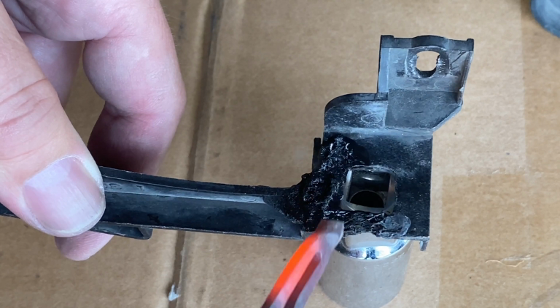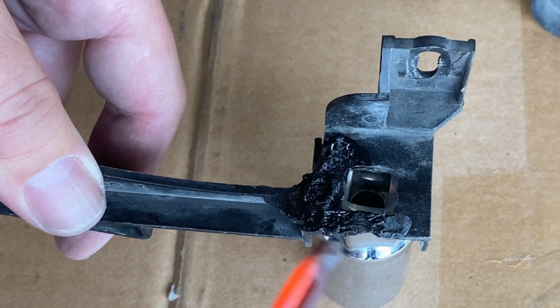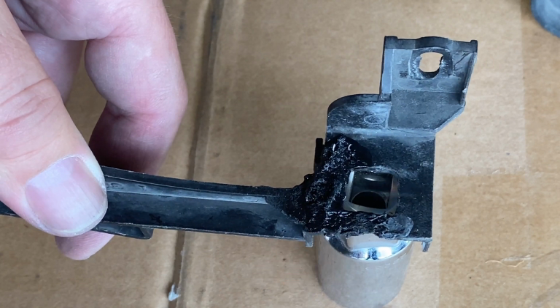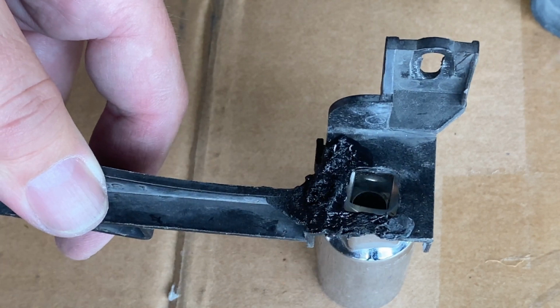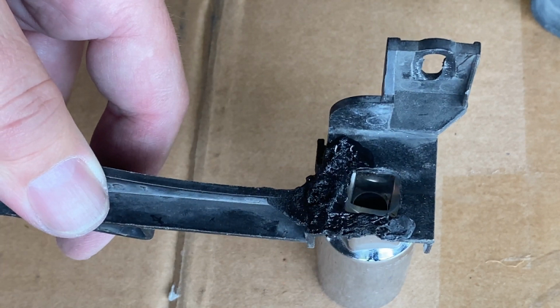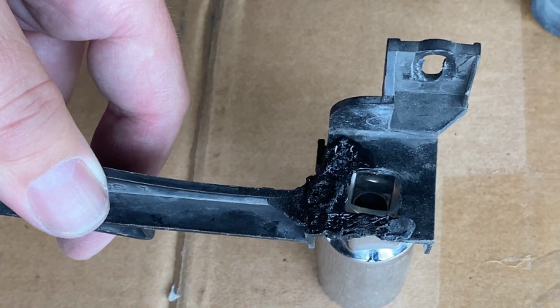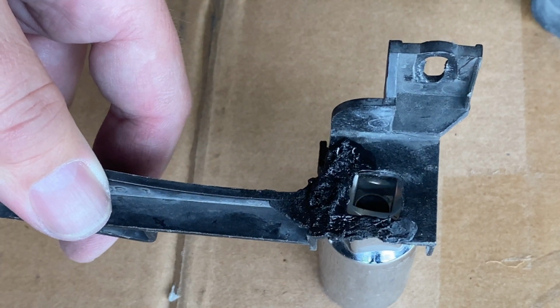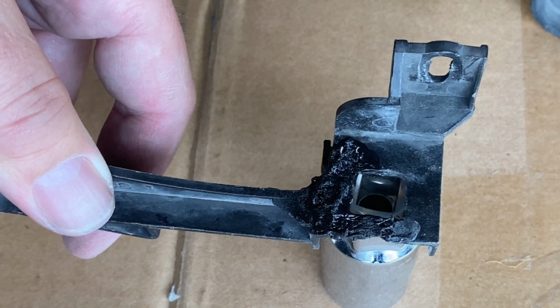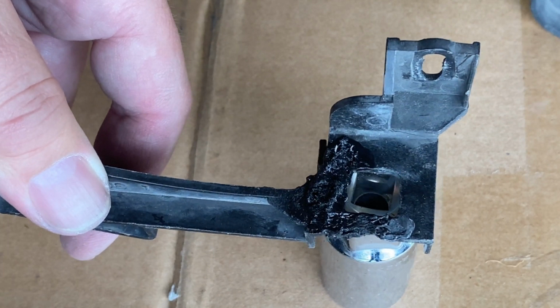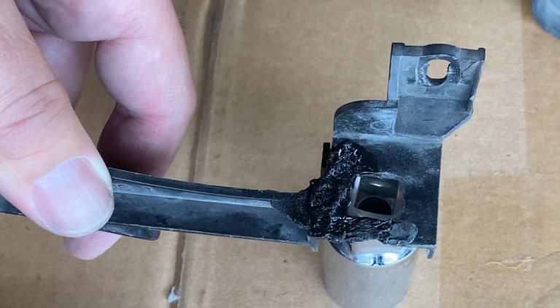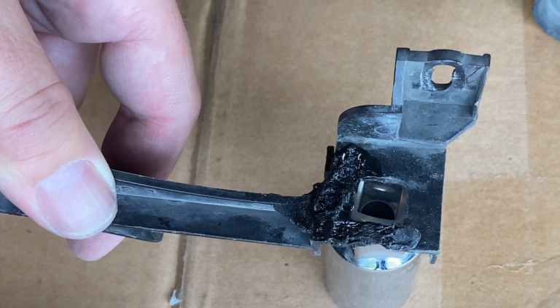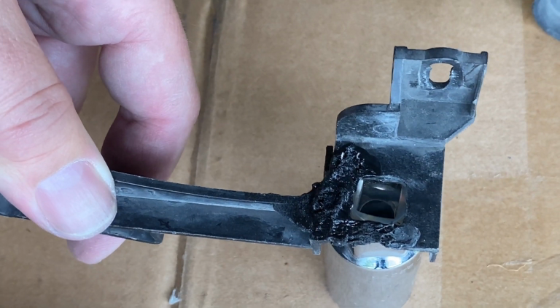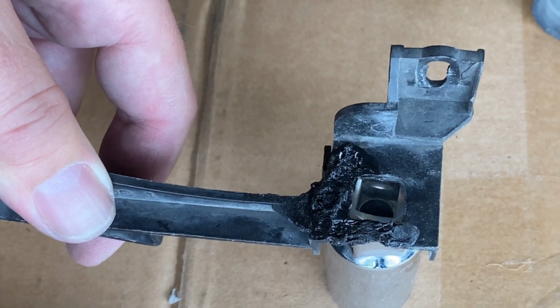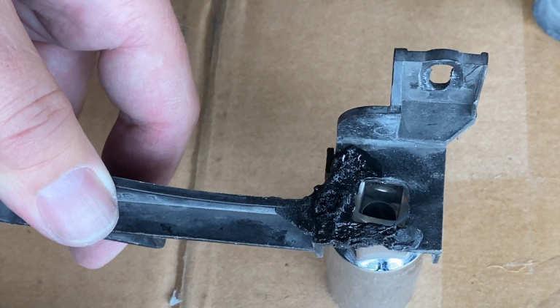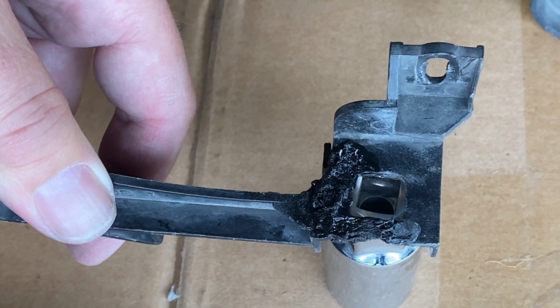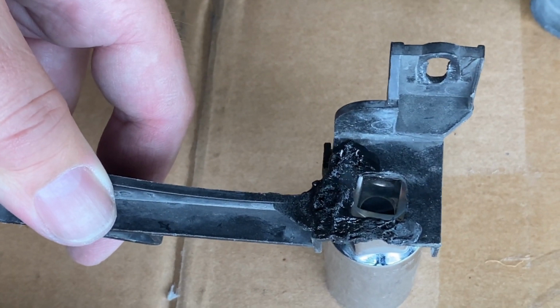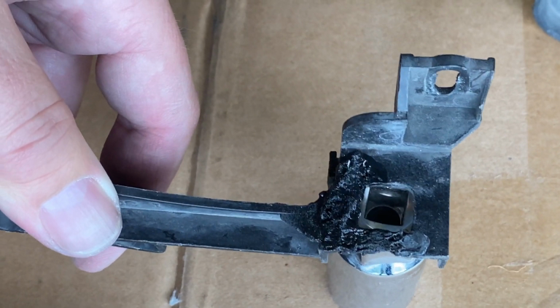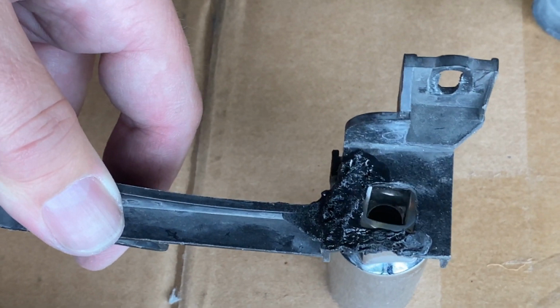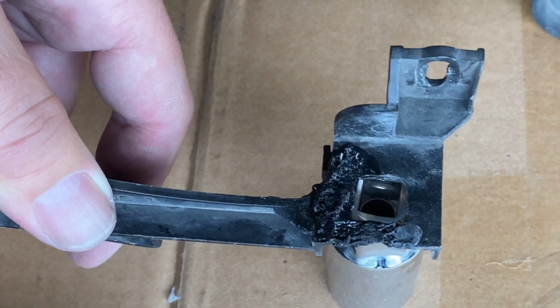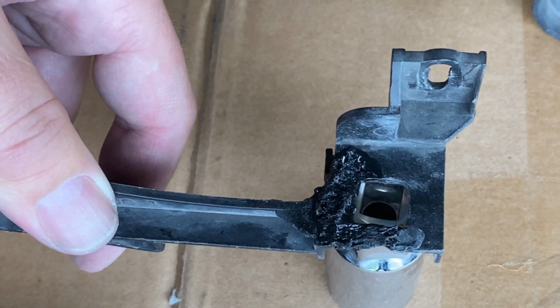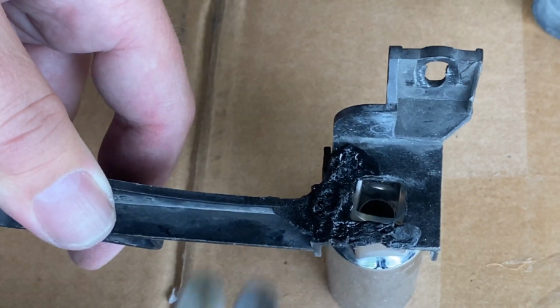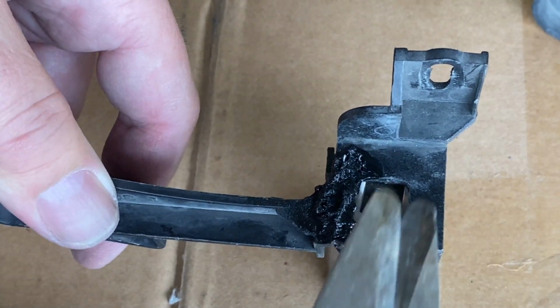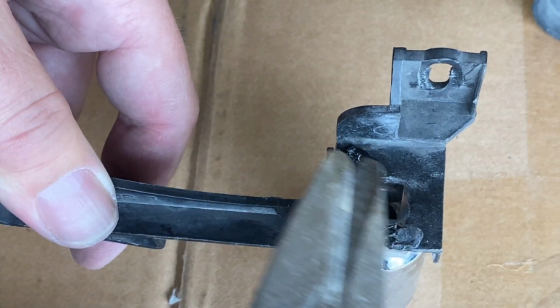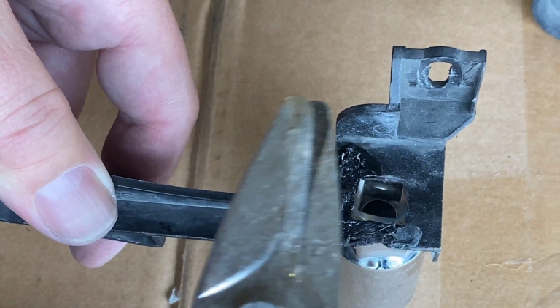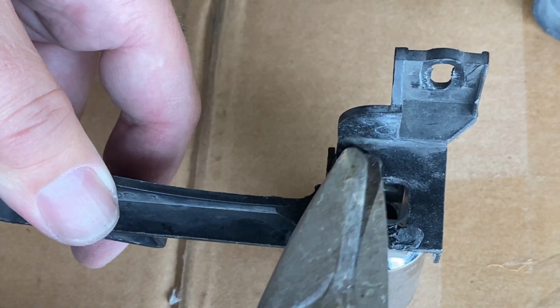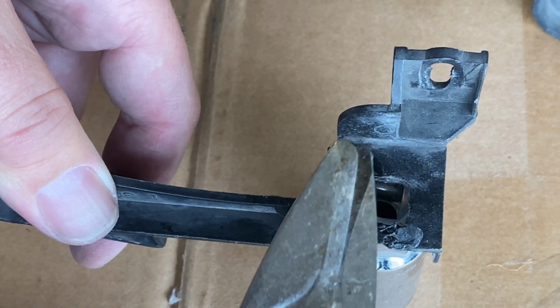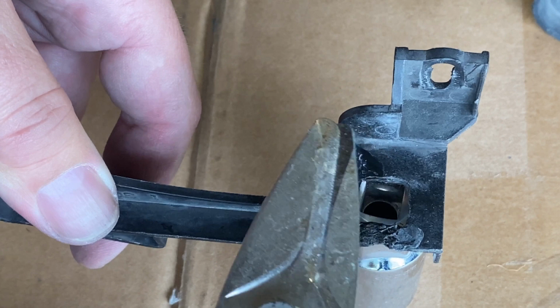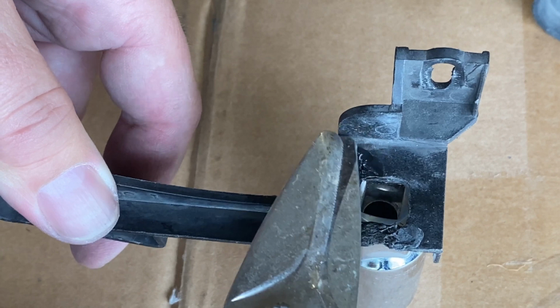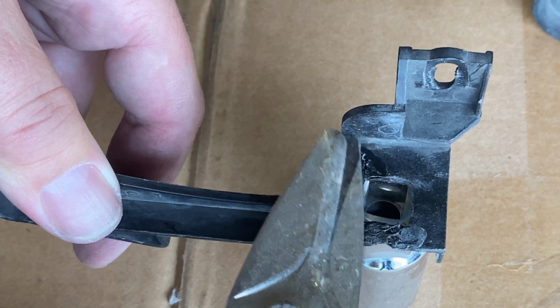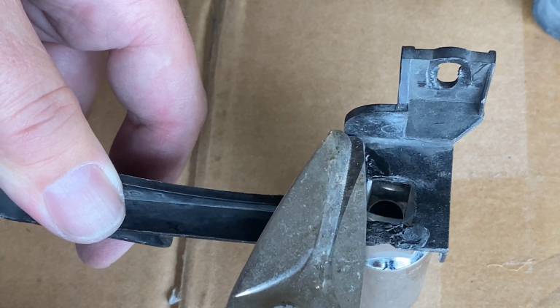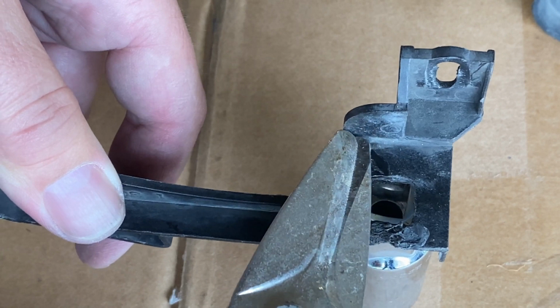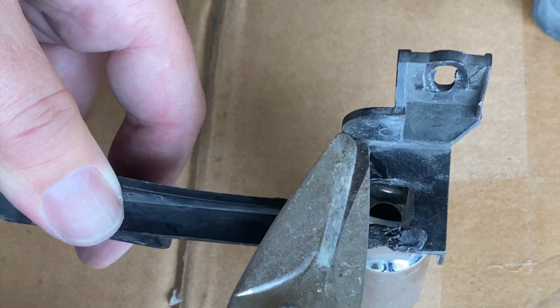We've got a little bend in there, so we need to flatten that back out.